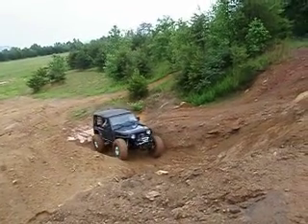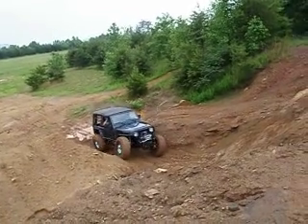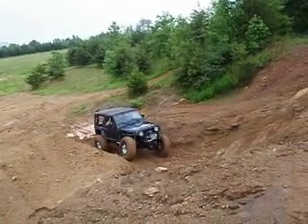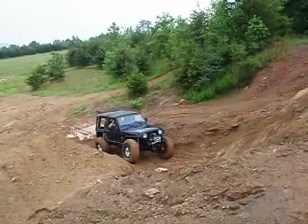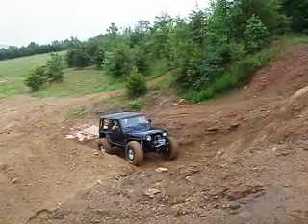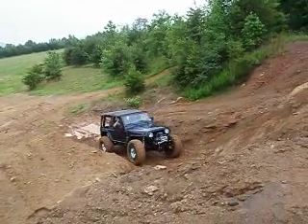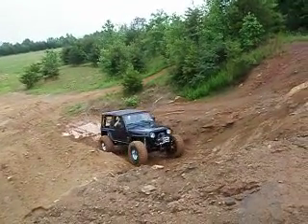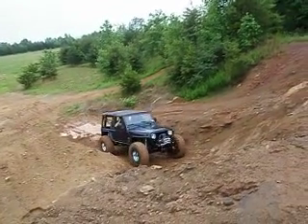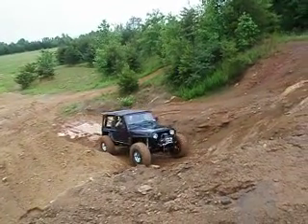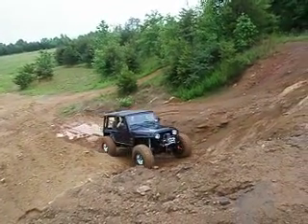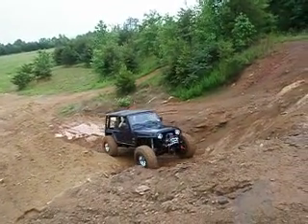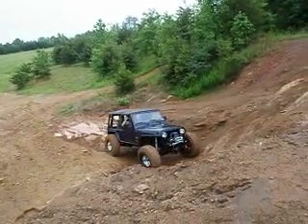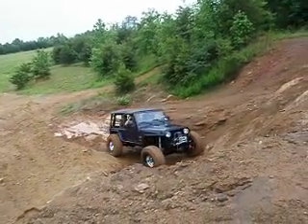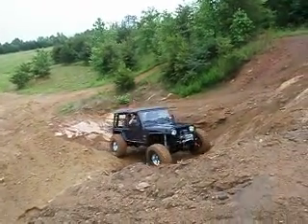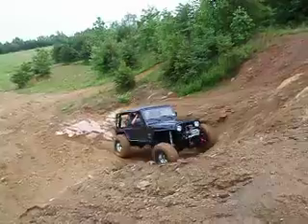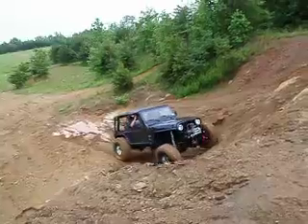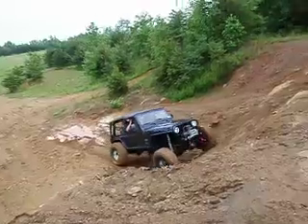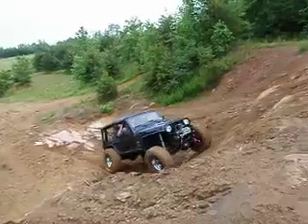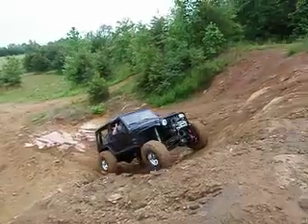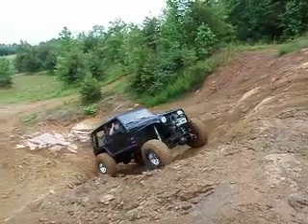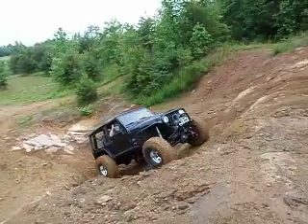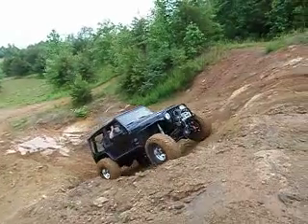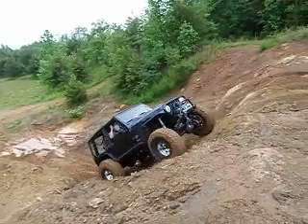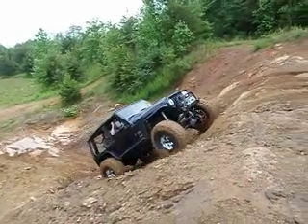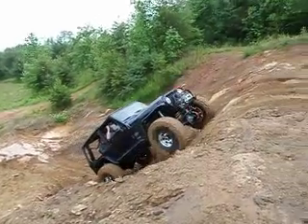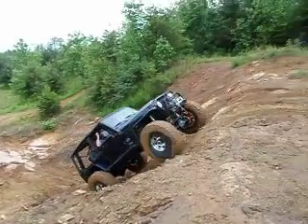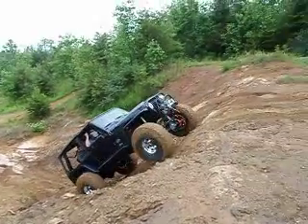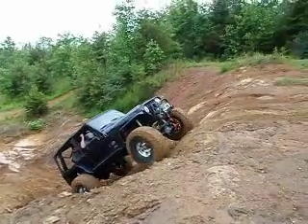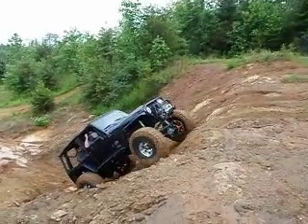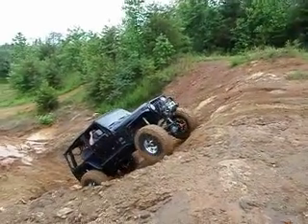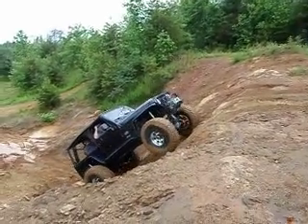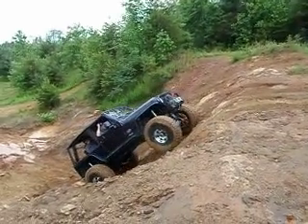That's a 44 in front, ain't it? Dude, that might be a 60. That might be.